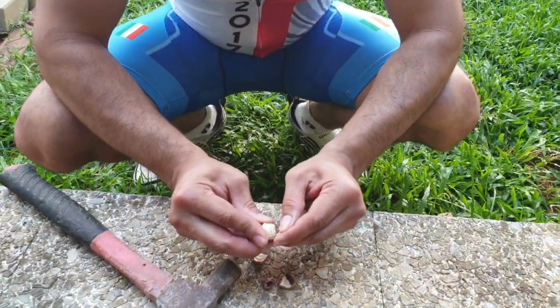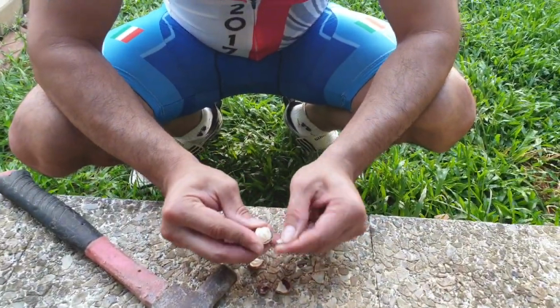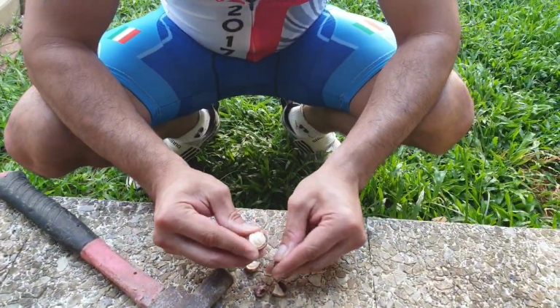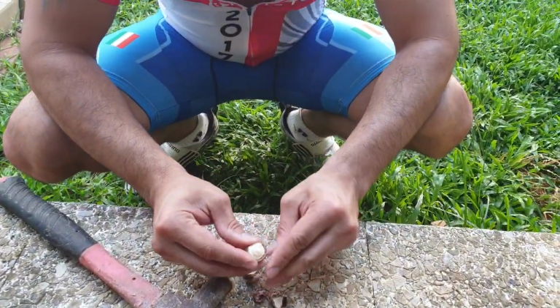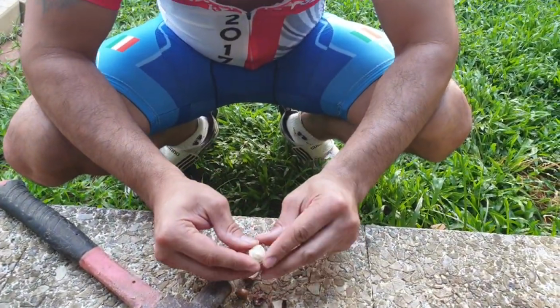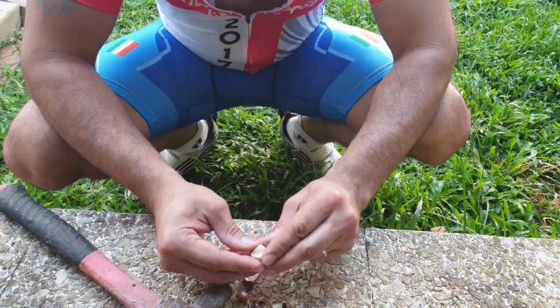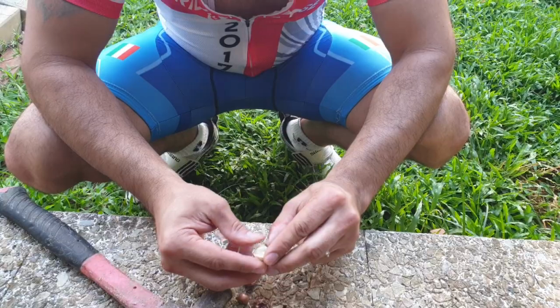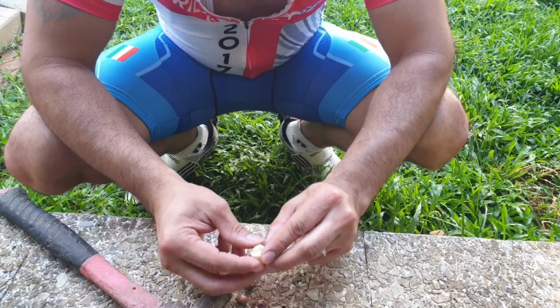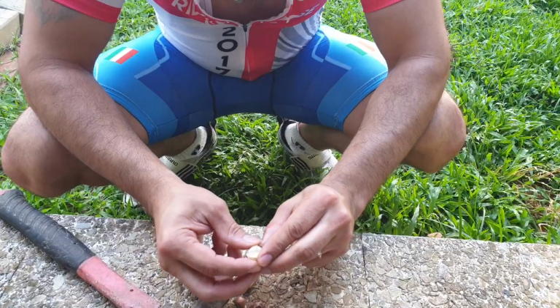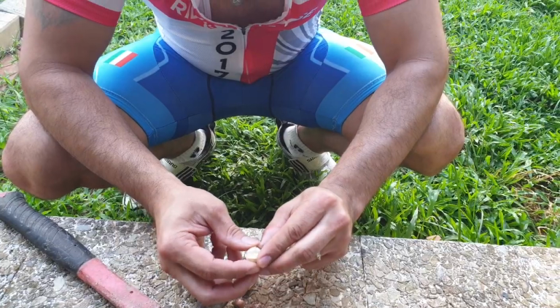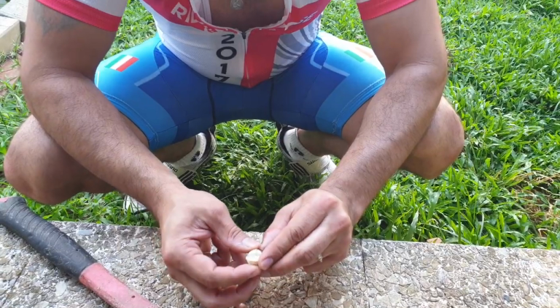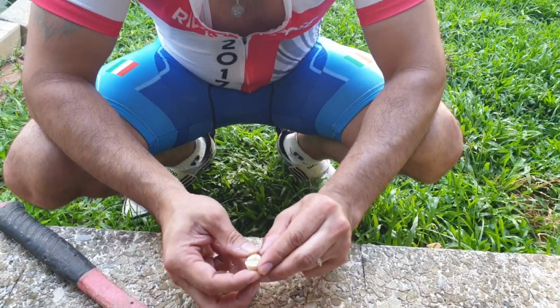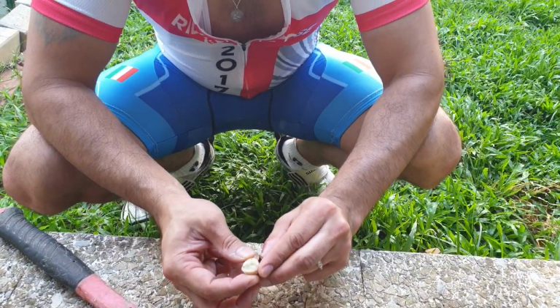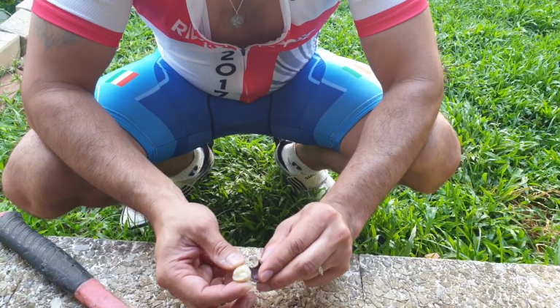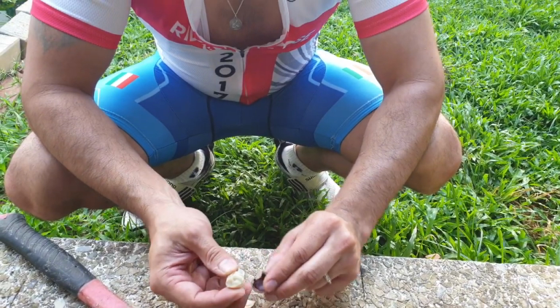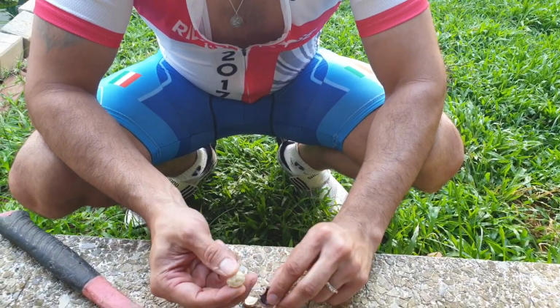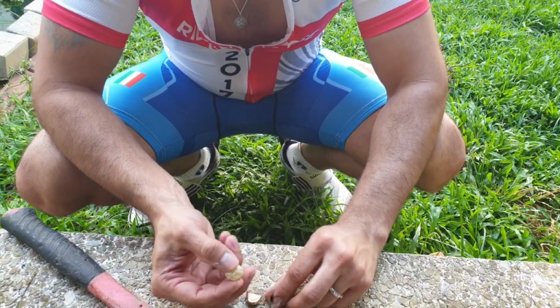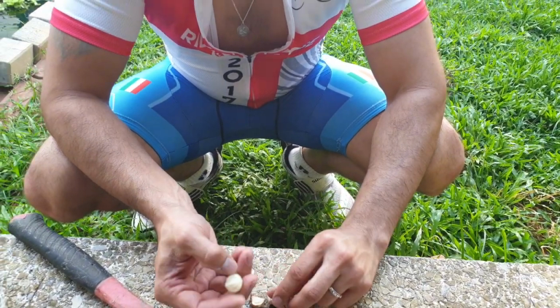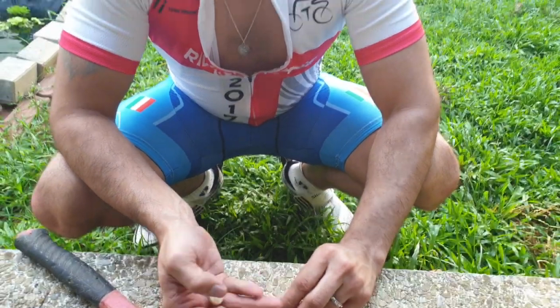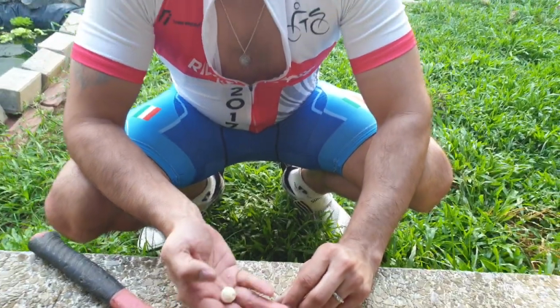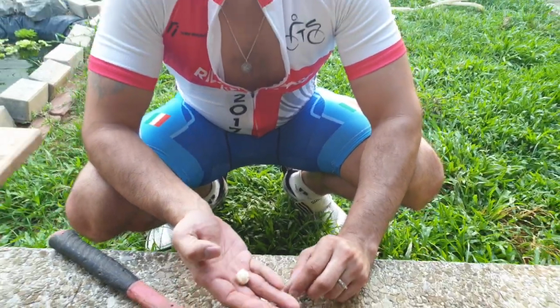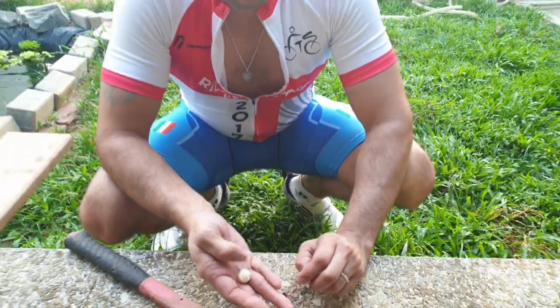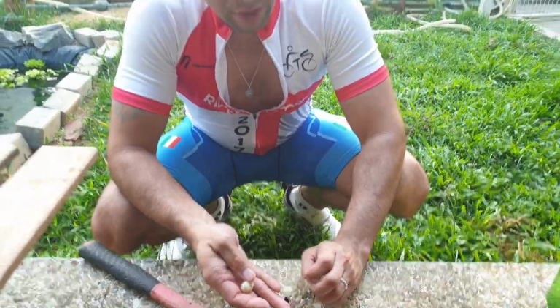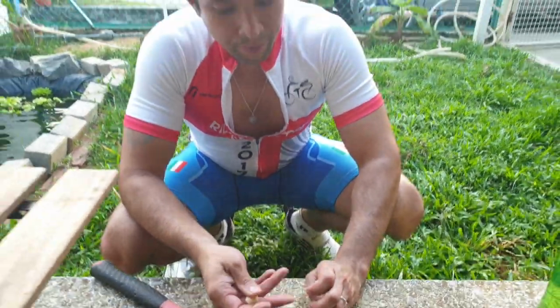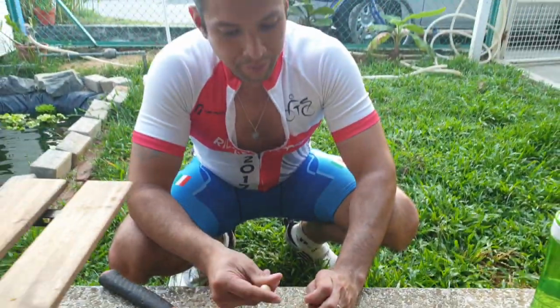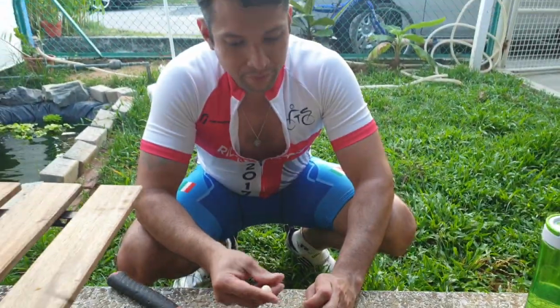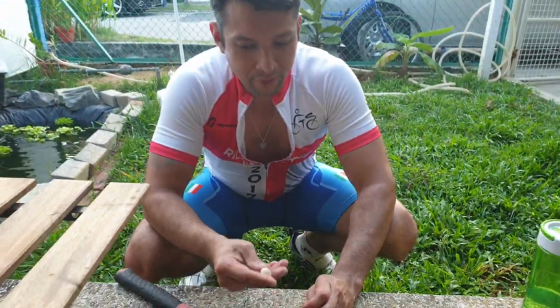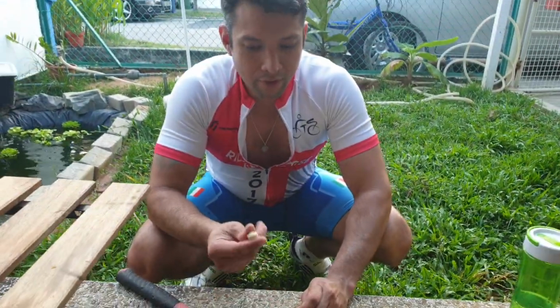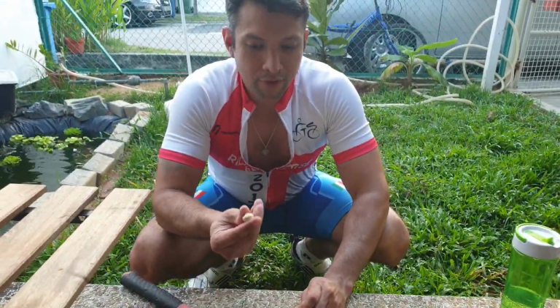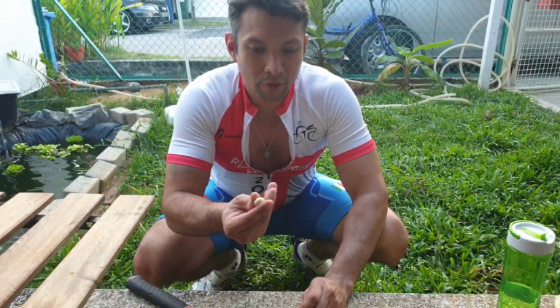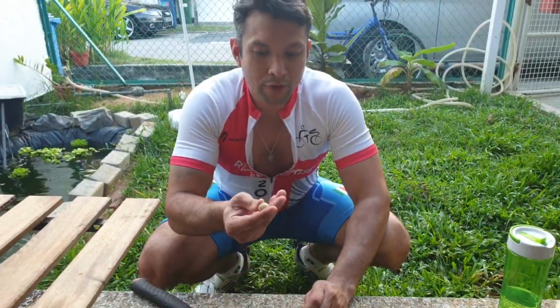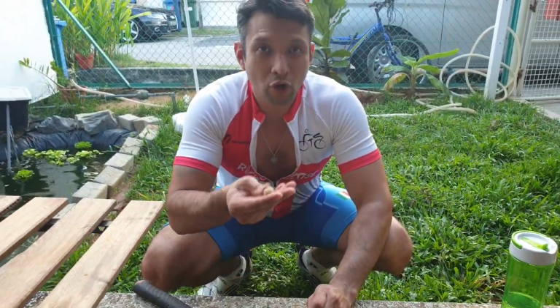And voila, you have your macadamia nut. So enjoy.